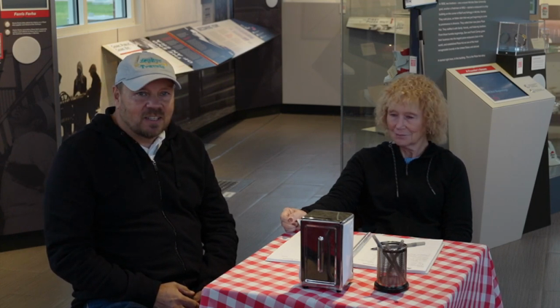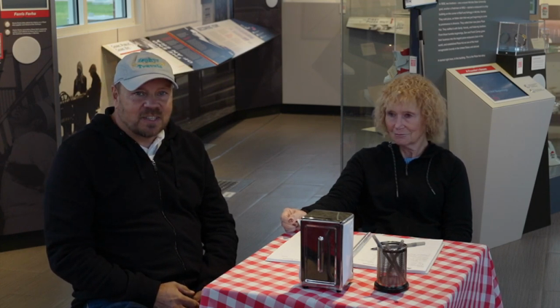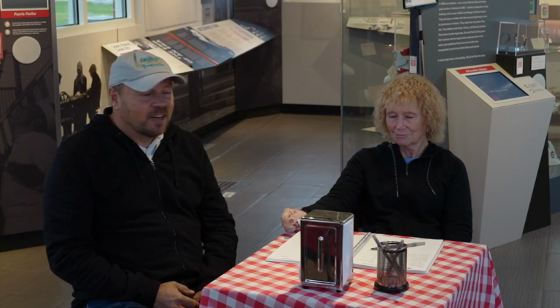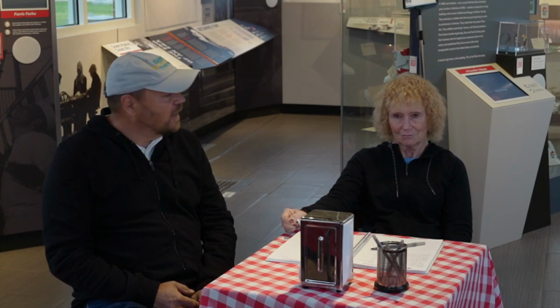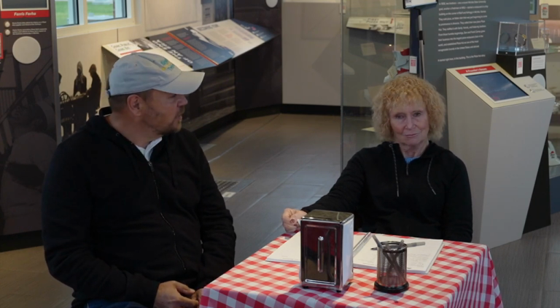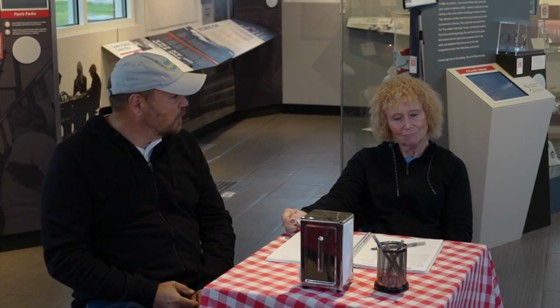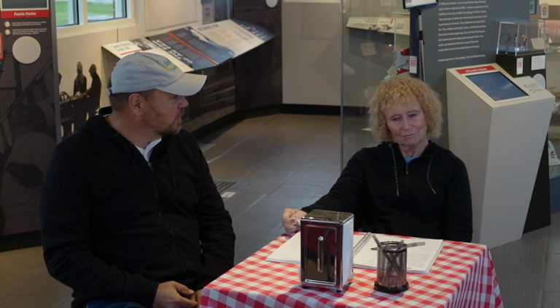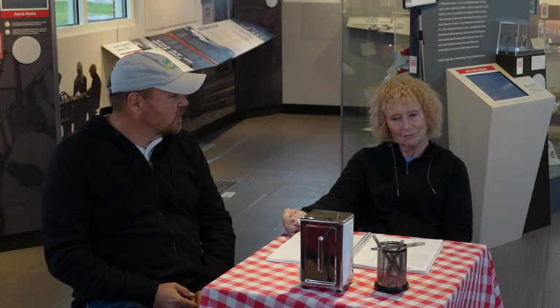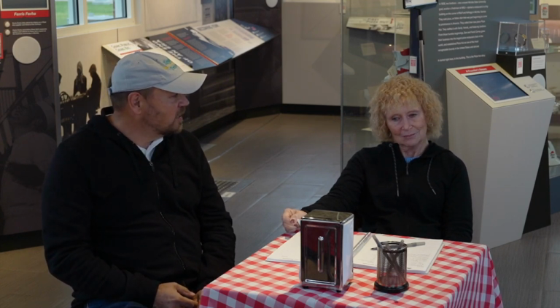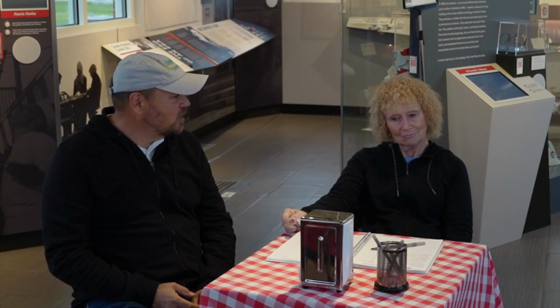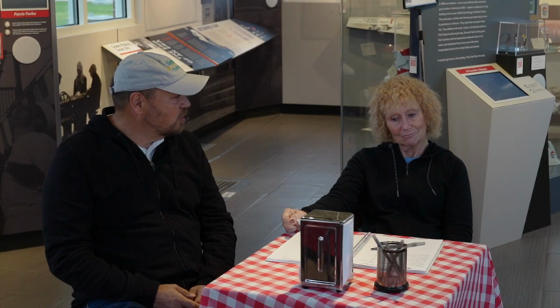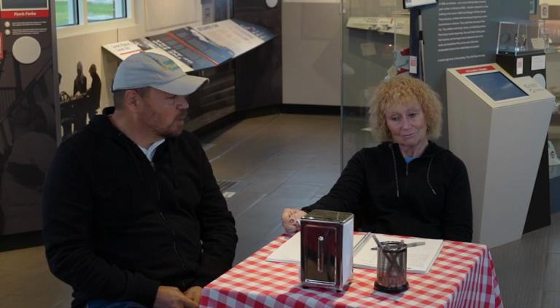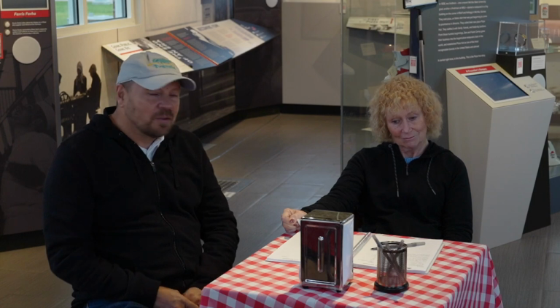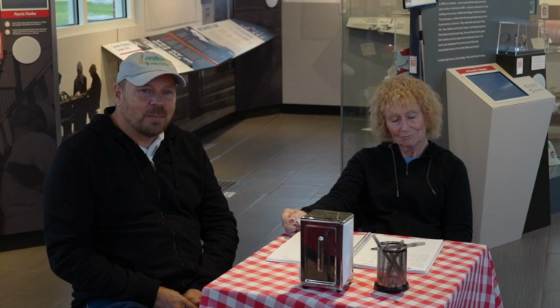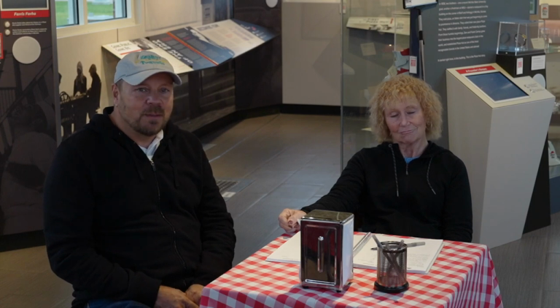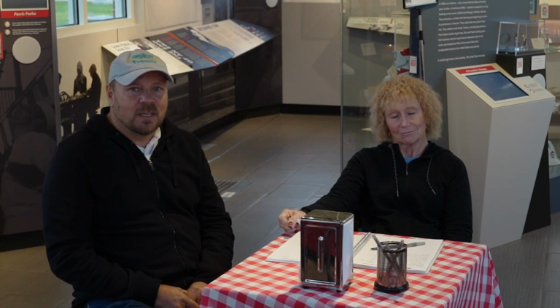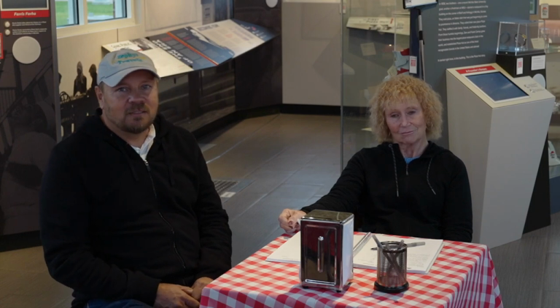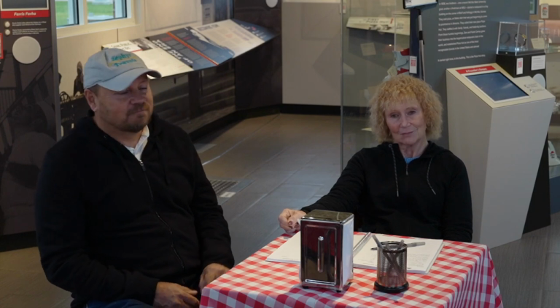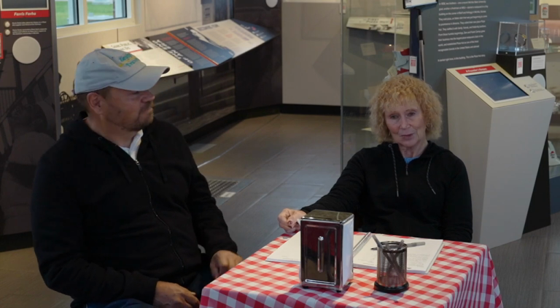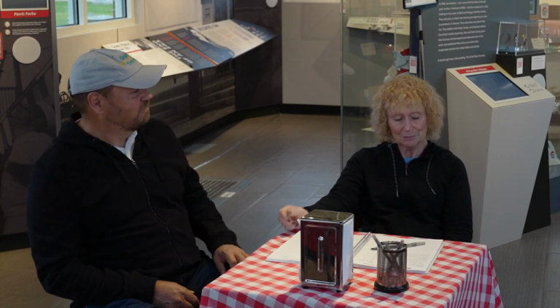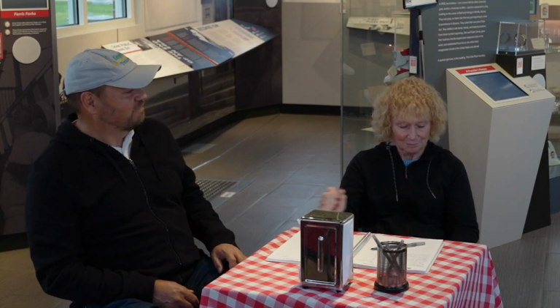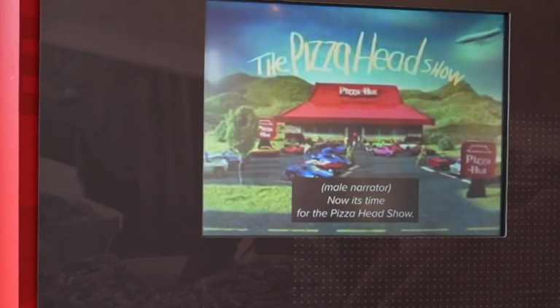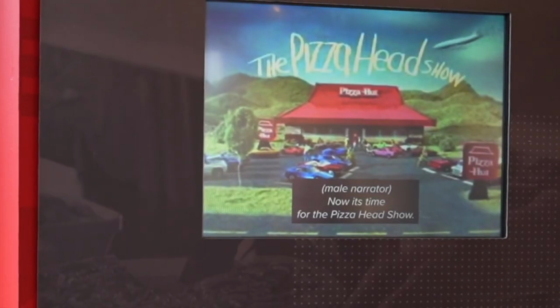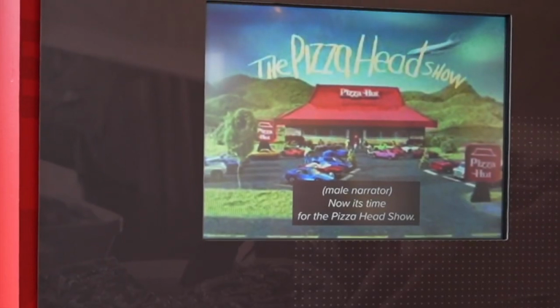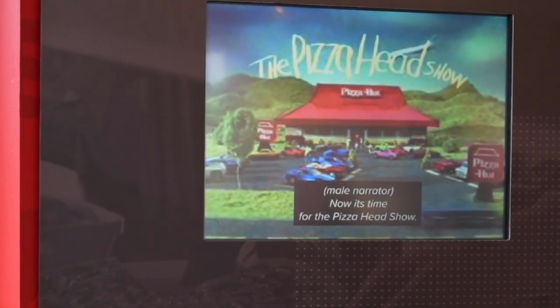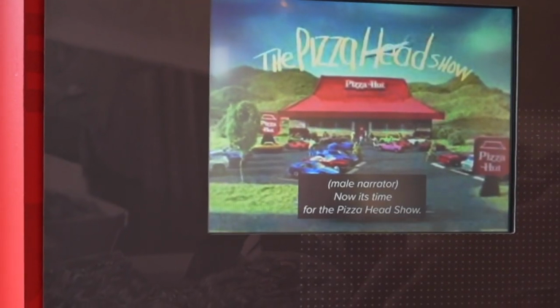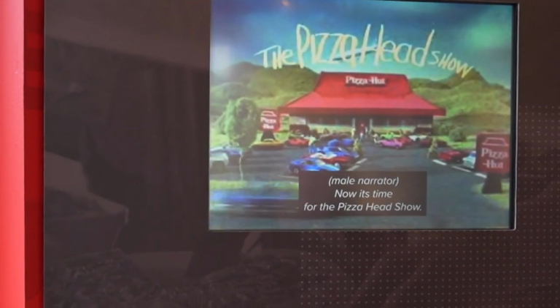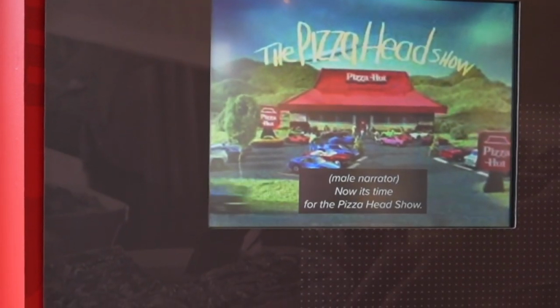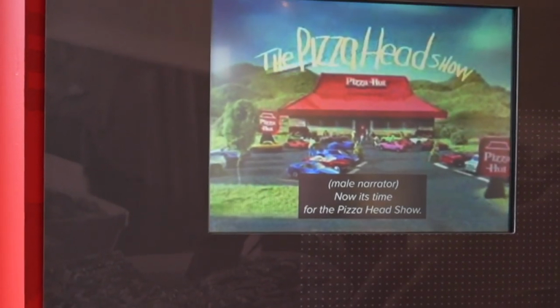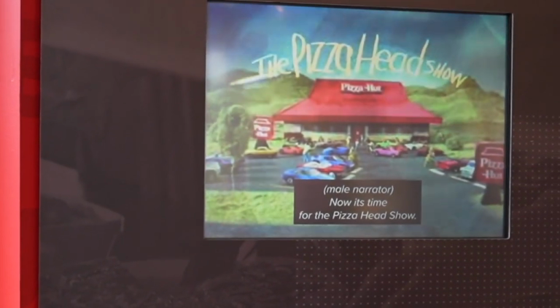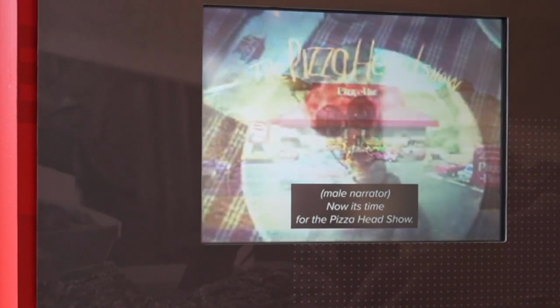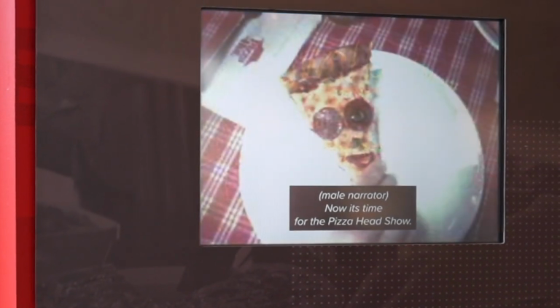Let's carry on to our next destination, wherever that may be. Now it's time for the Pizza Hut Show.